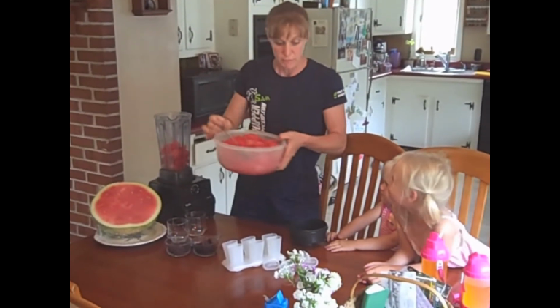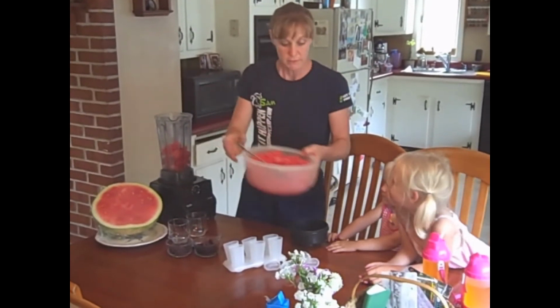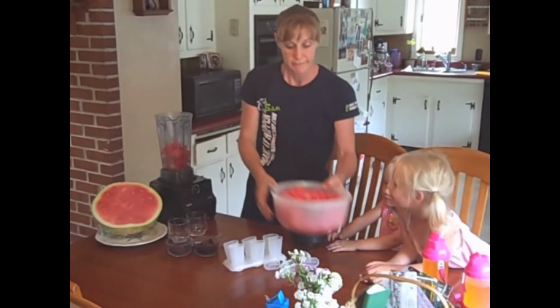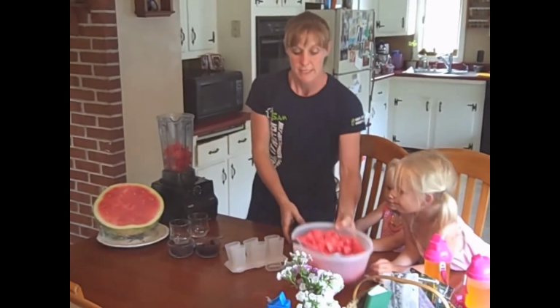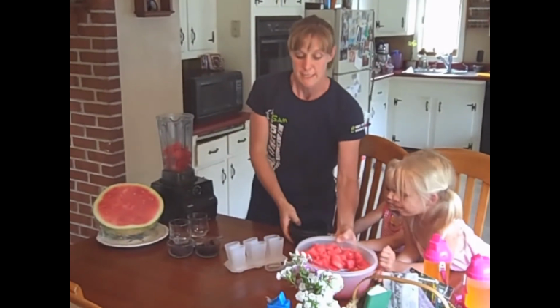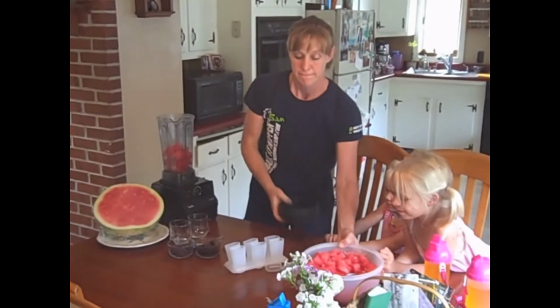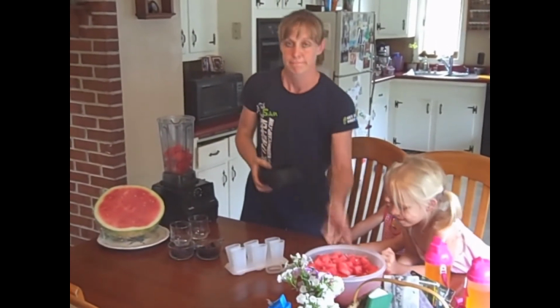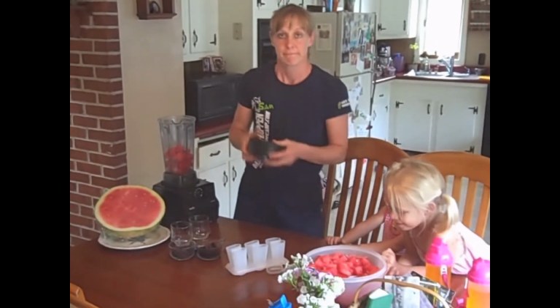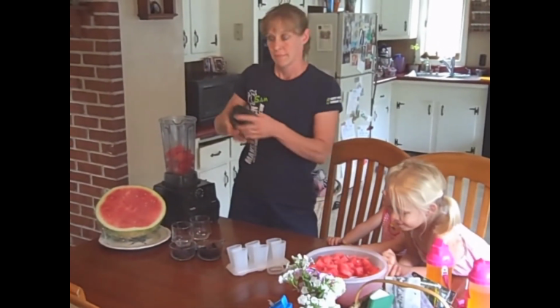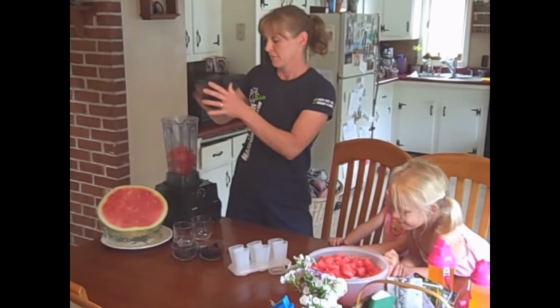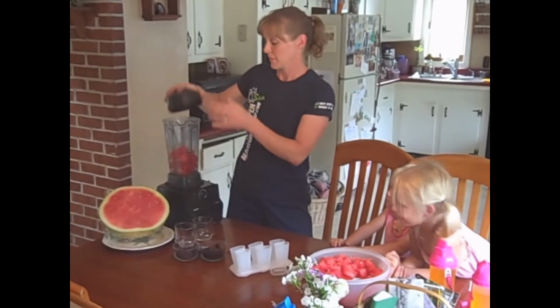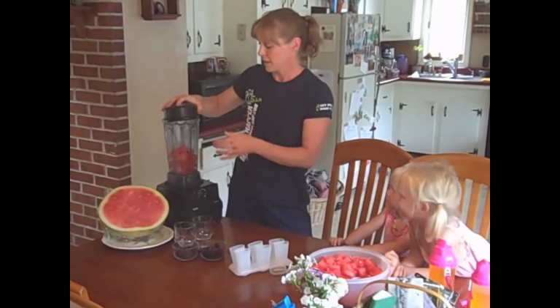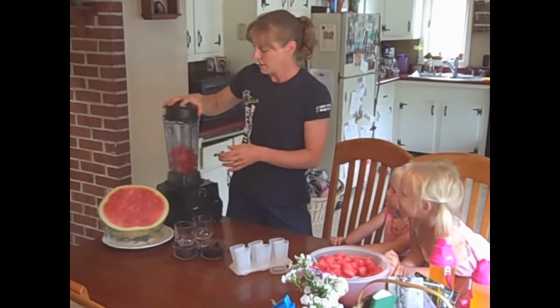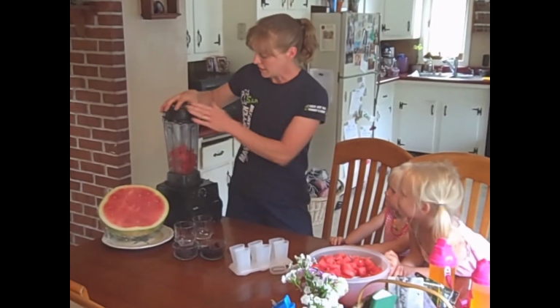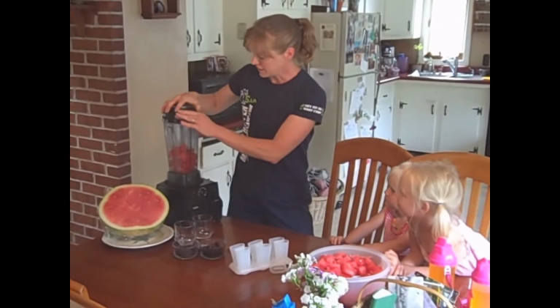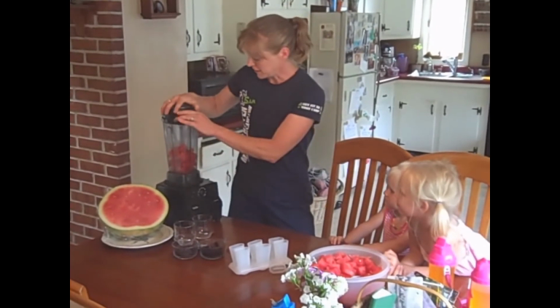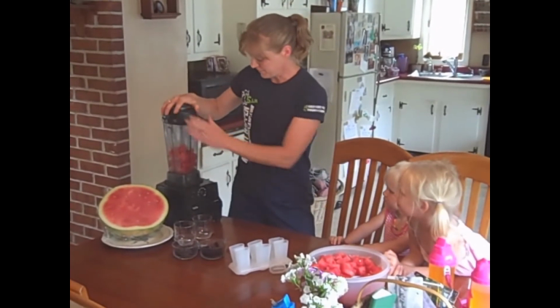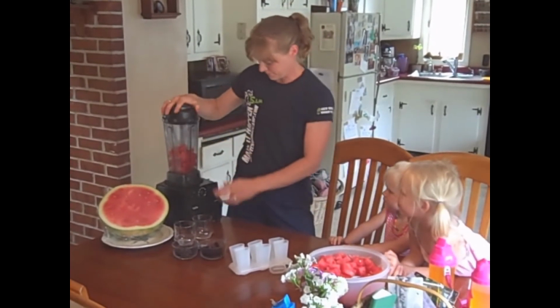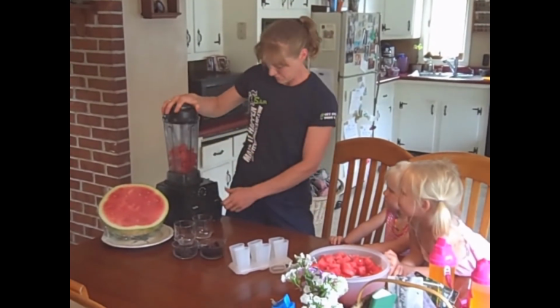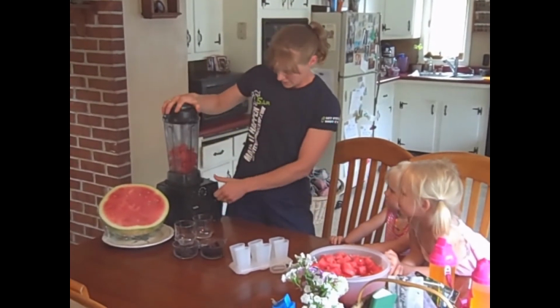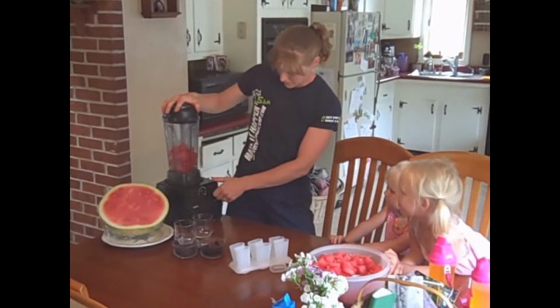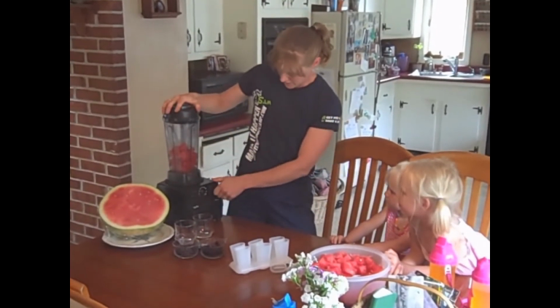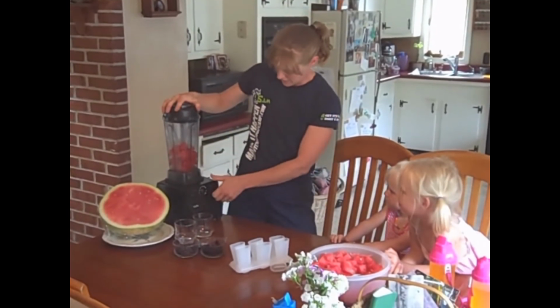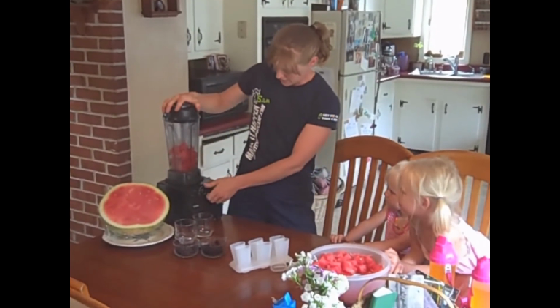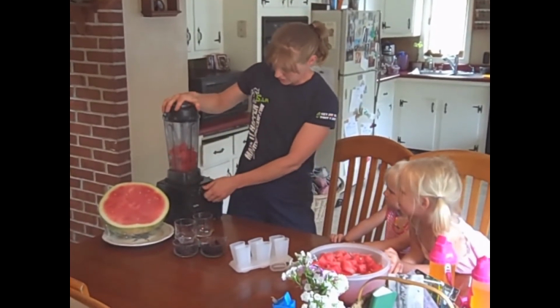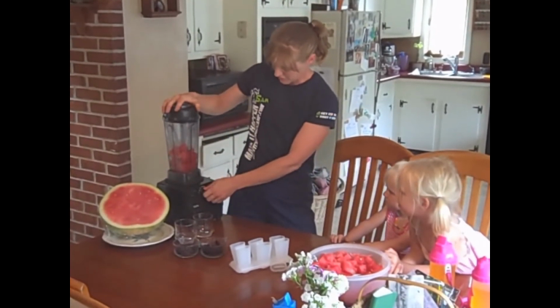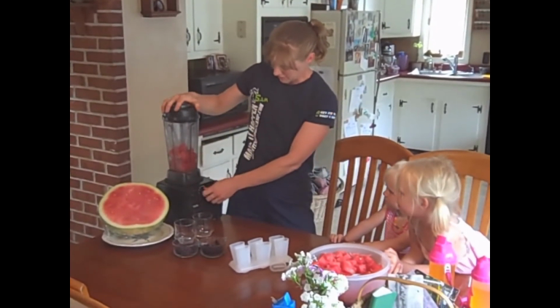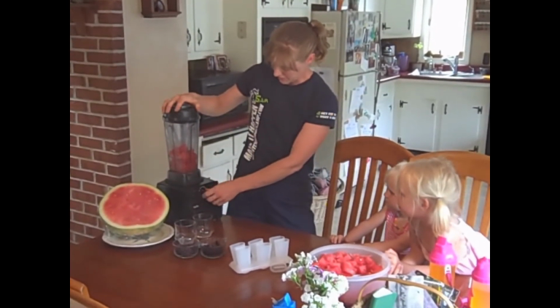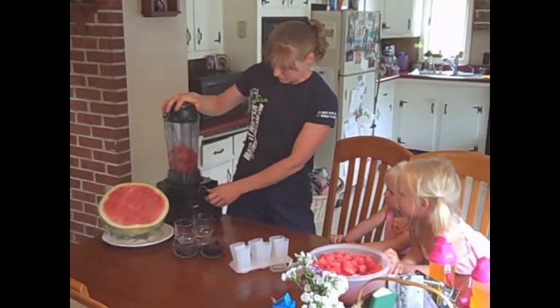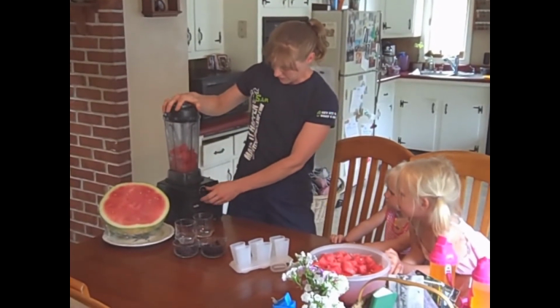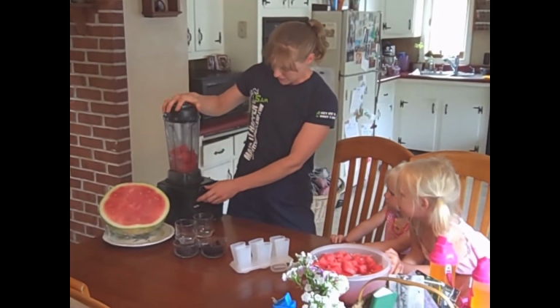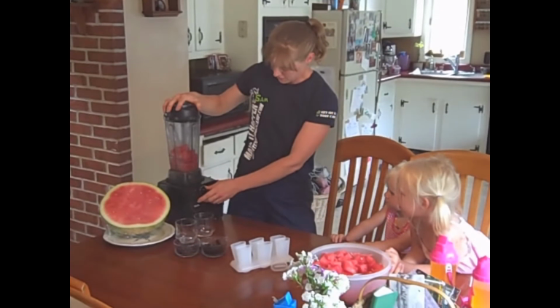Simple, easy. Add the top, and just going to let that blend down.